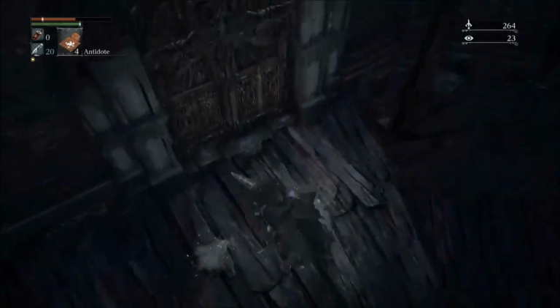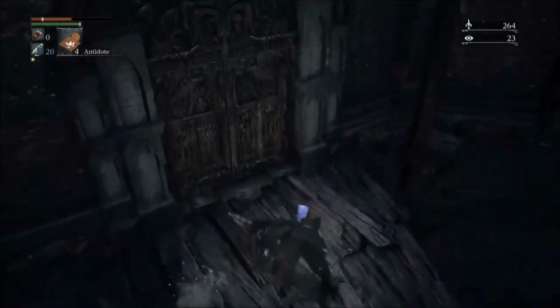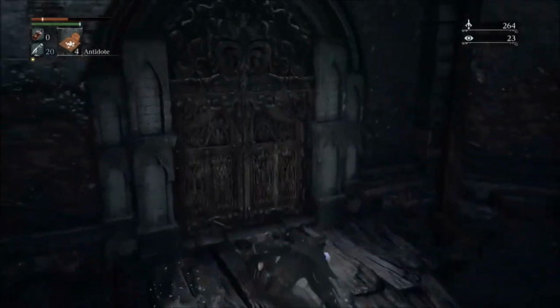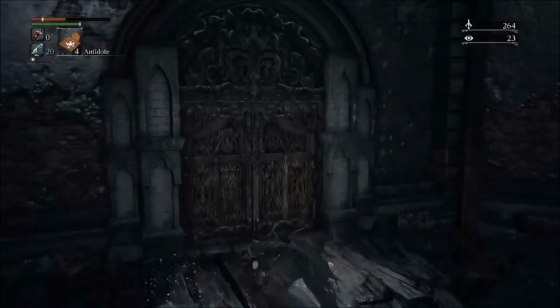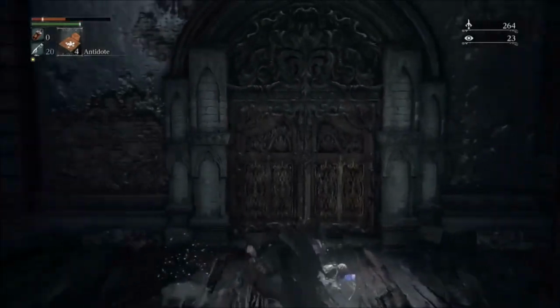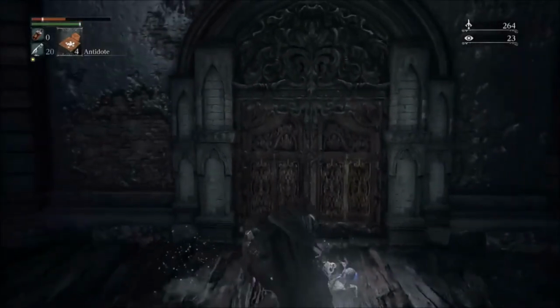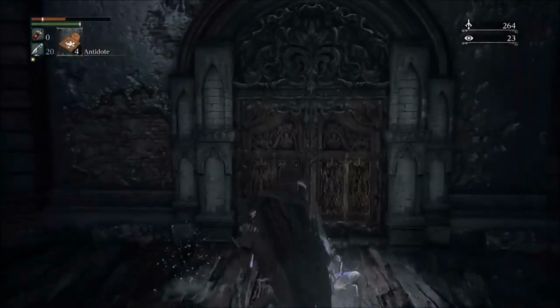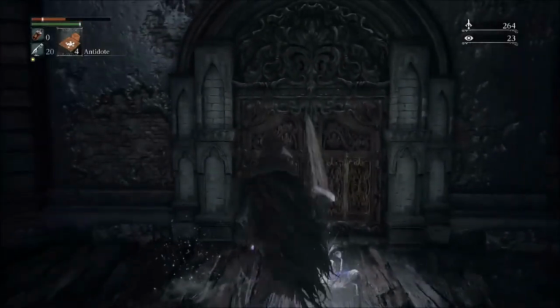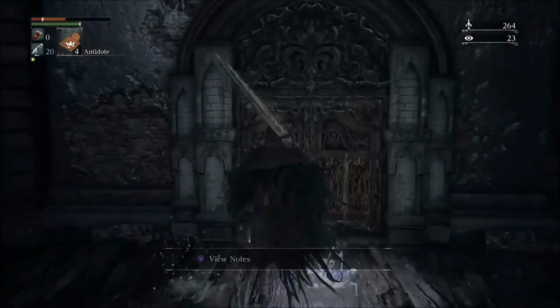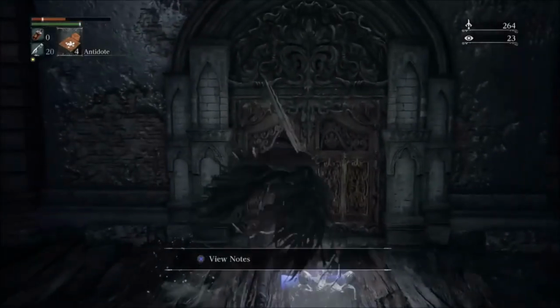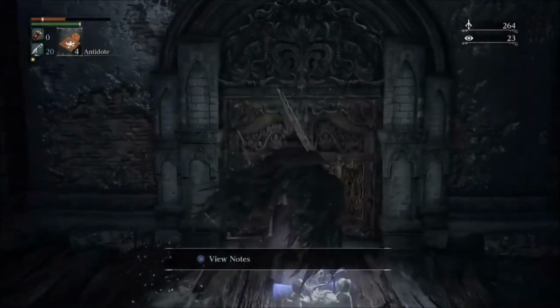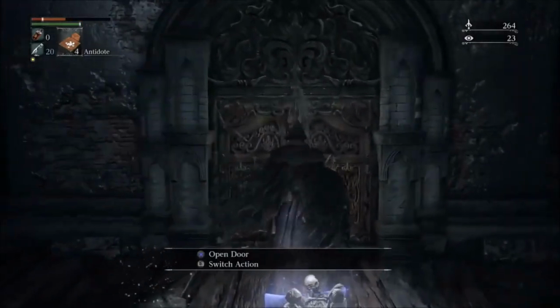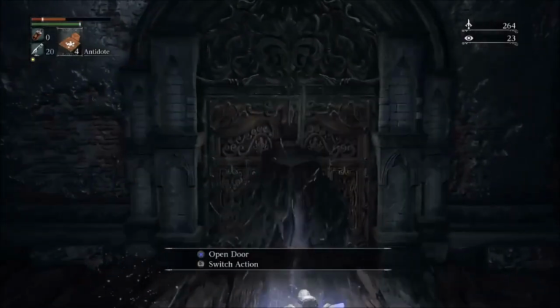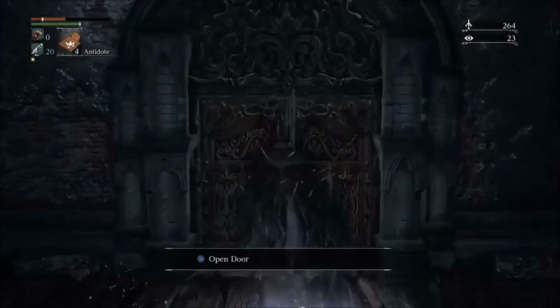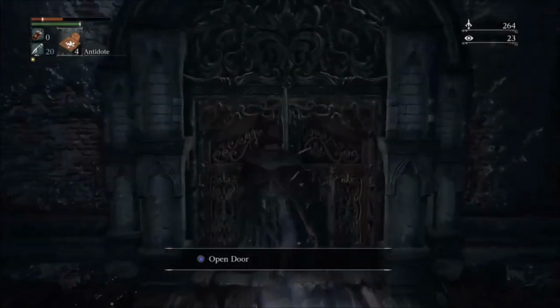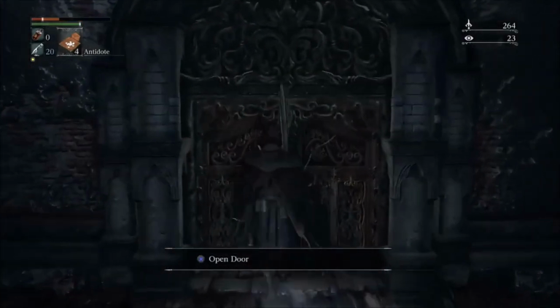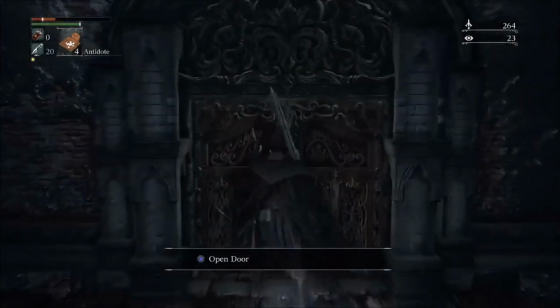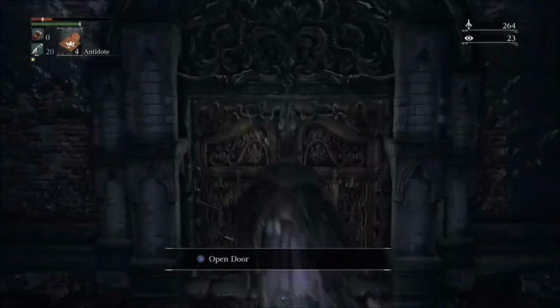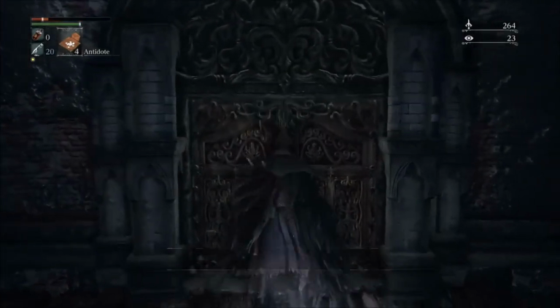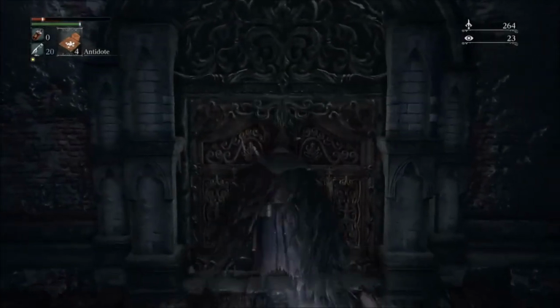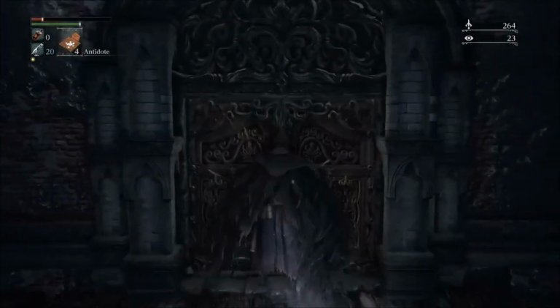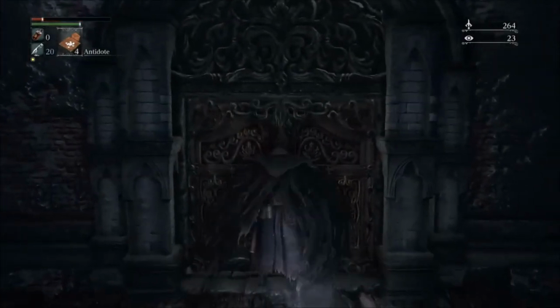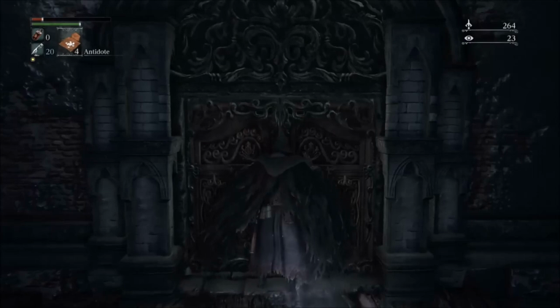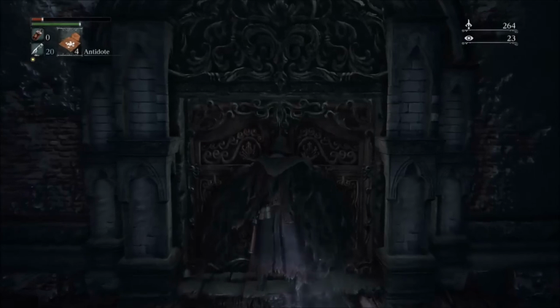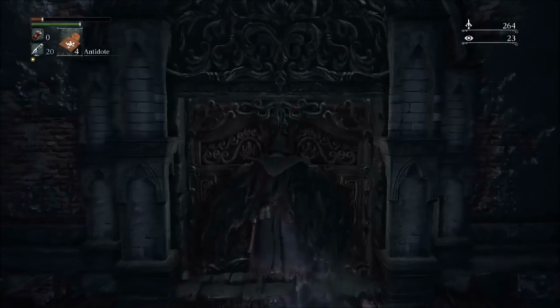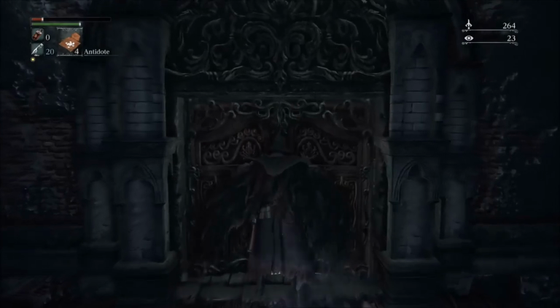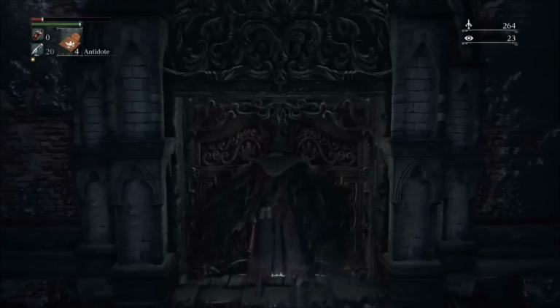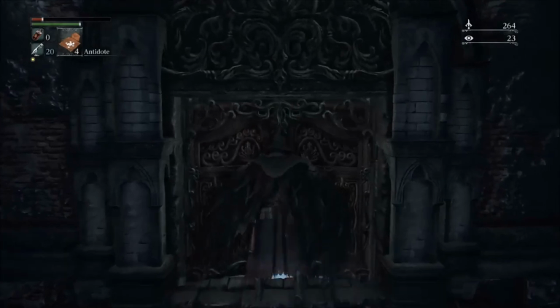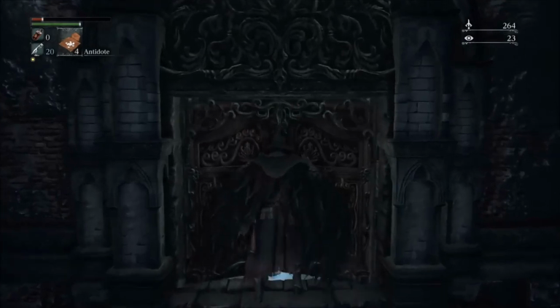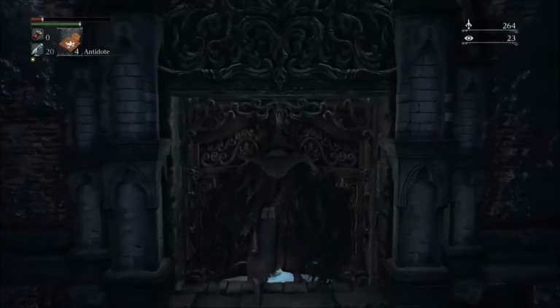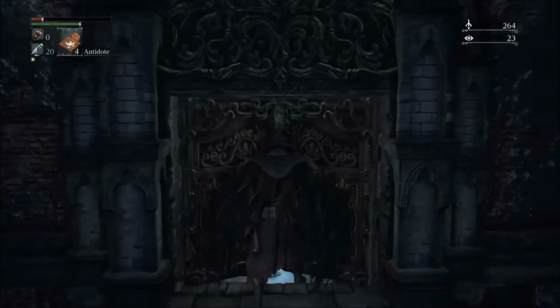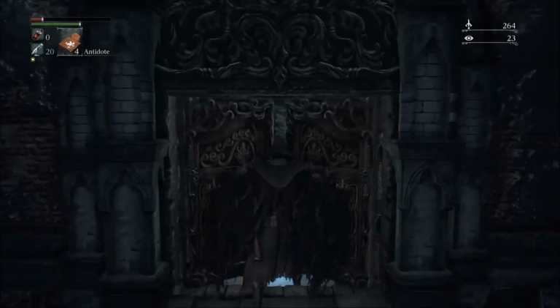You found the abandoned old workshop. Well, it's relatively hidden — I will consider this a secret area.